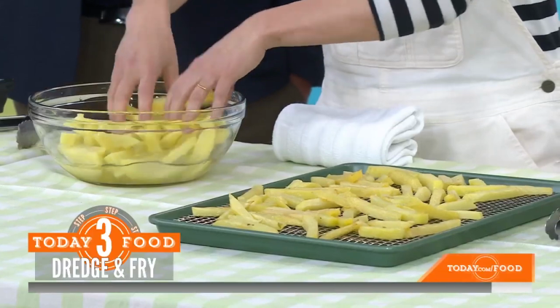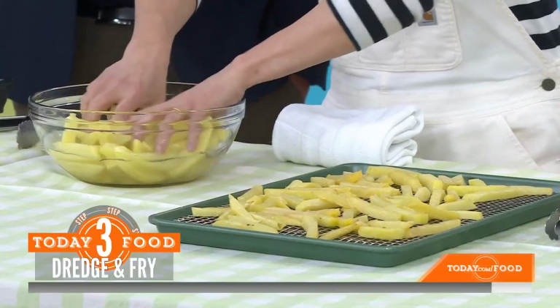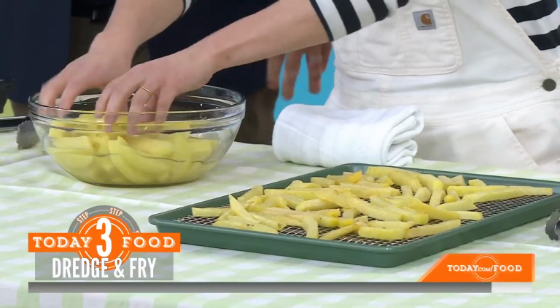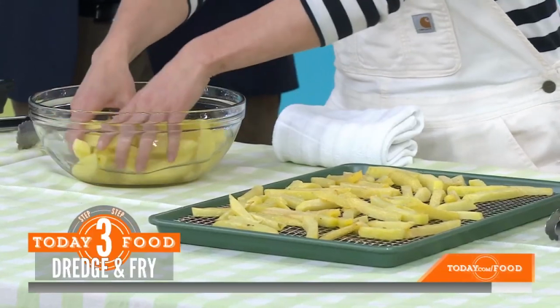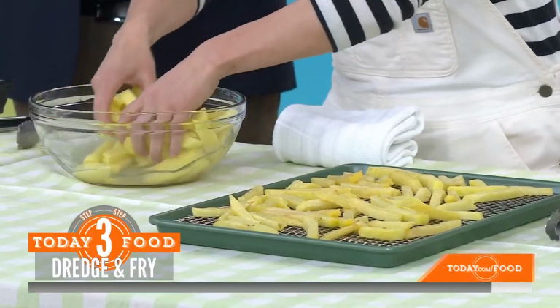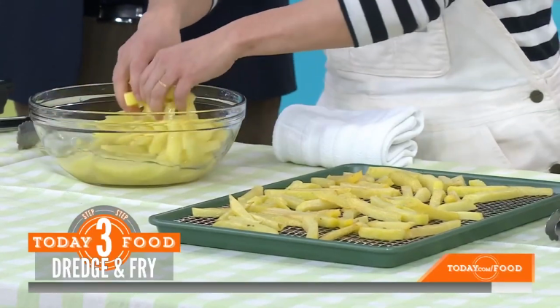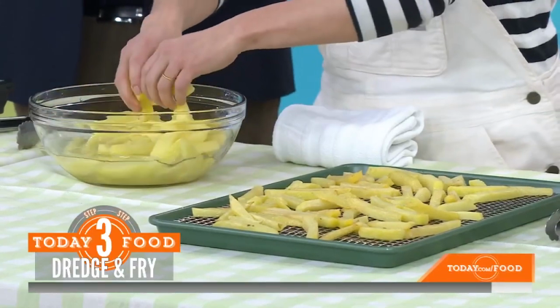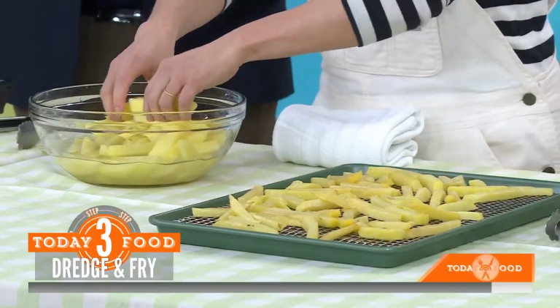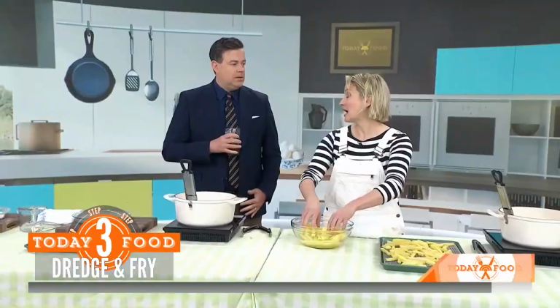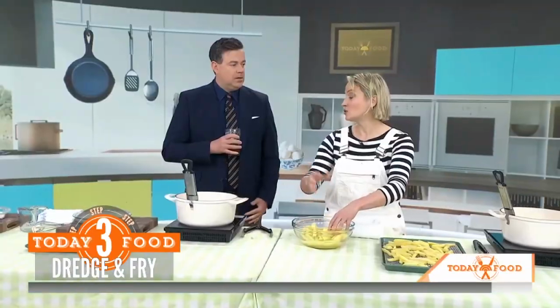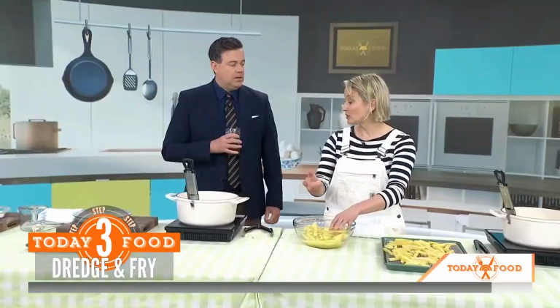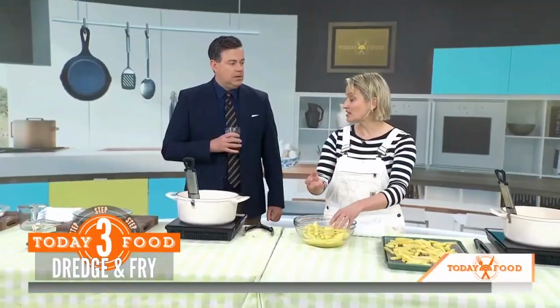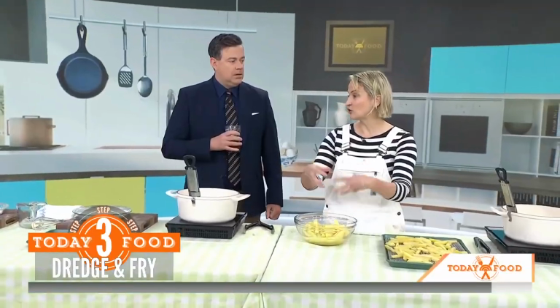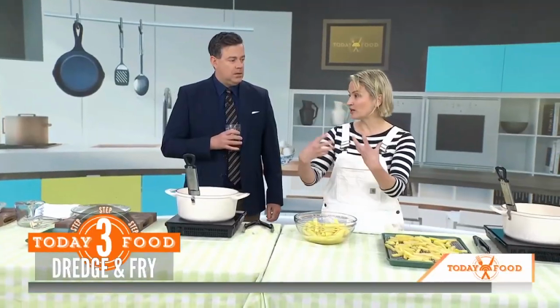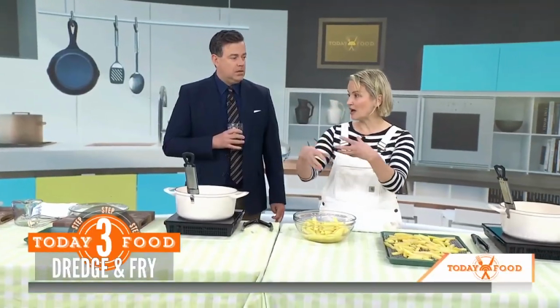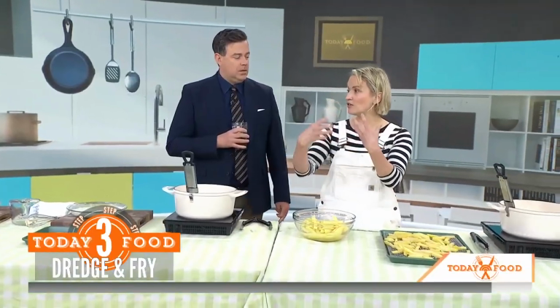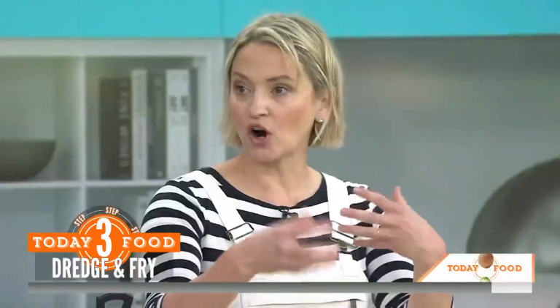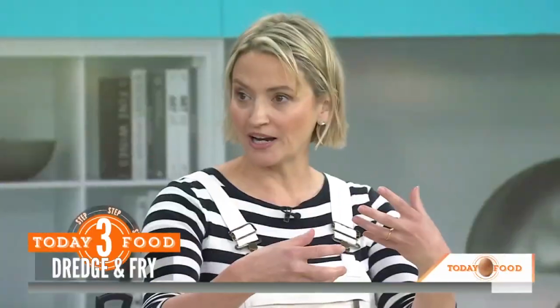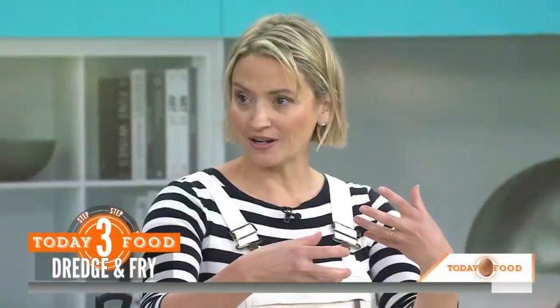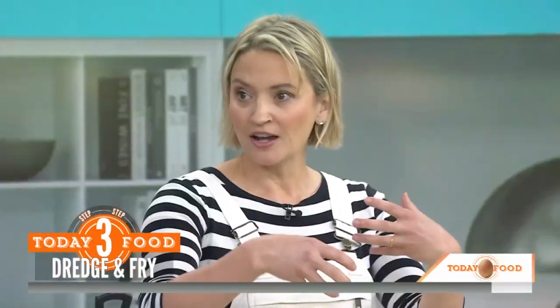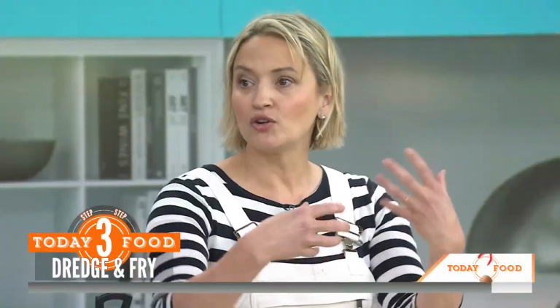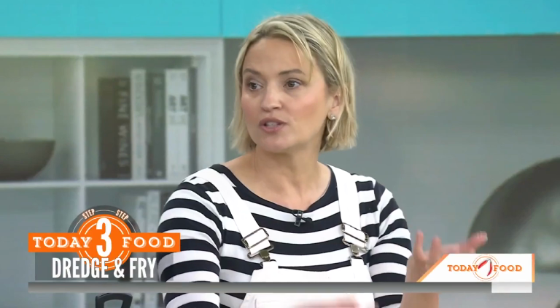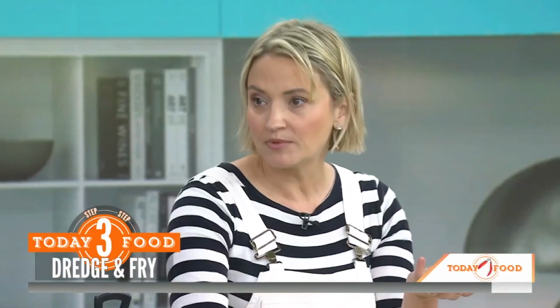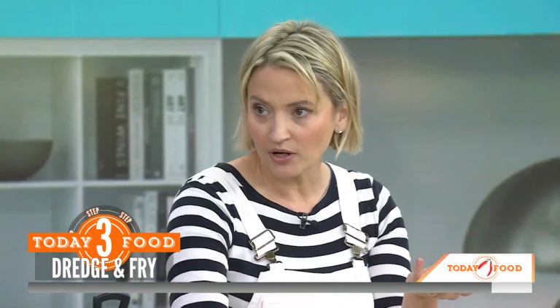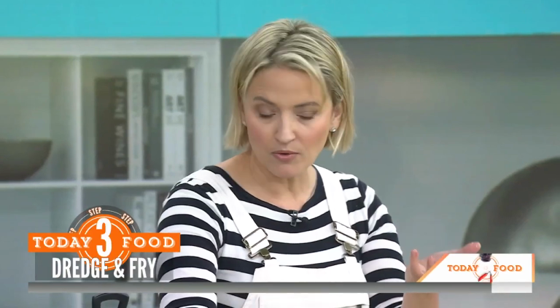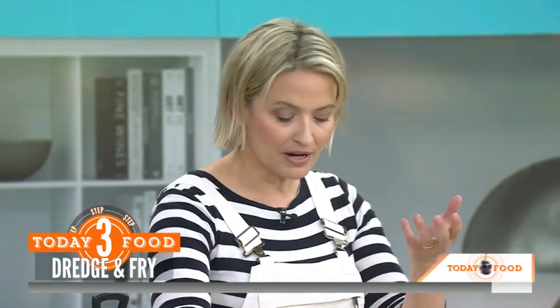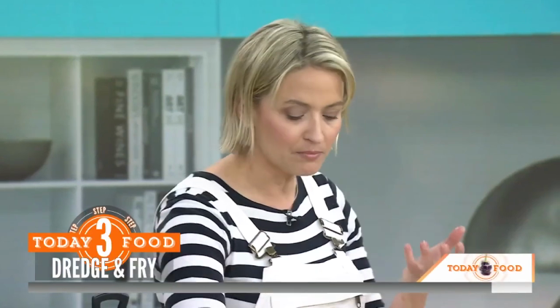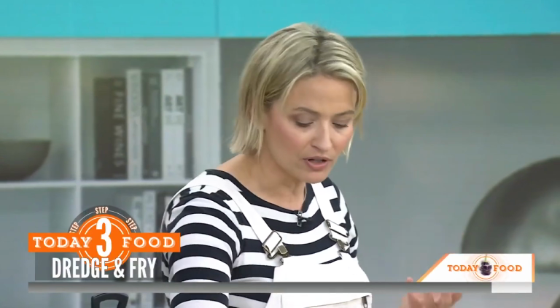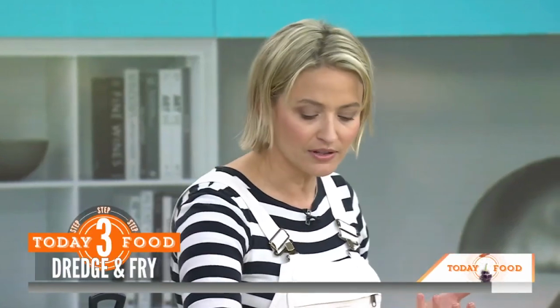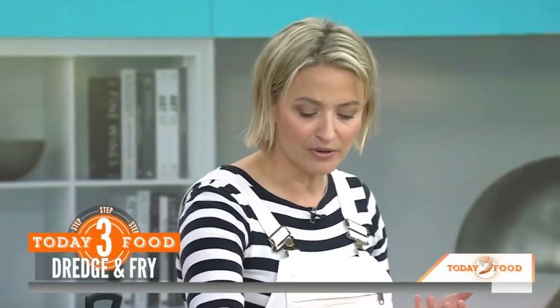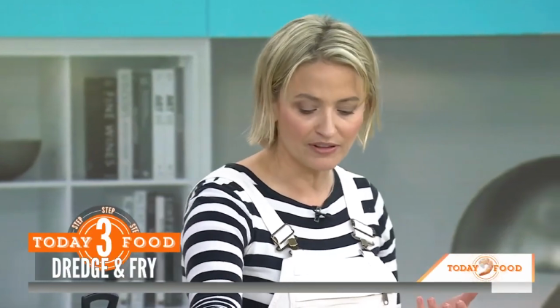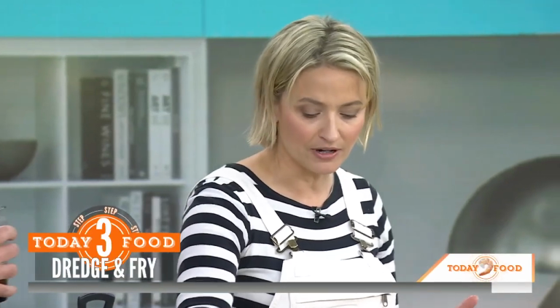What's the secret to getting a good batter that crisps up like a restaurant? So really it's the beer, because you have all that carbonation. You could use club soda if you want, but I think the beer gives a little bit of flavor there.